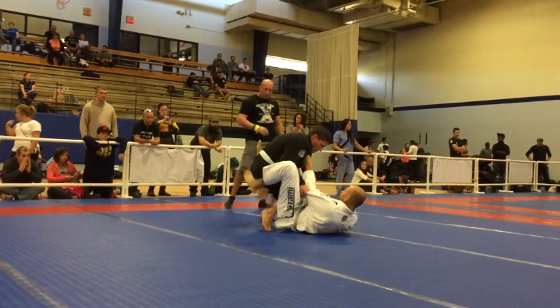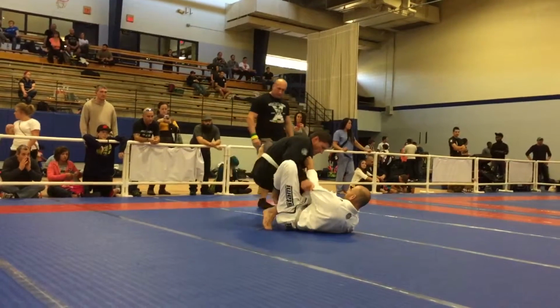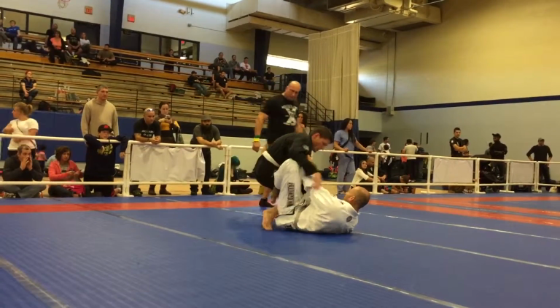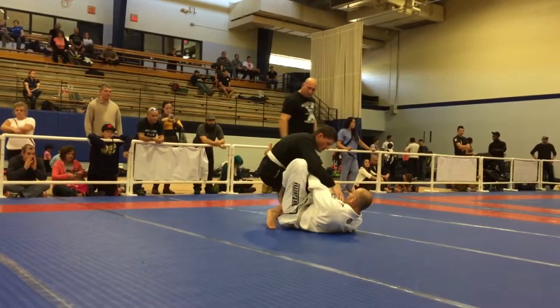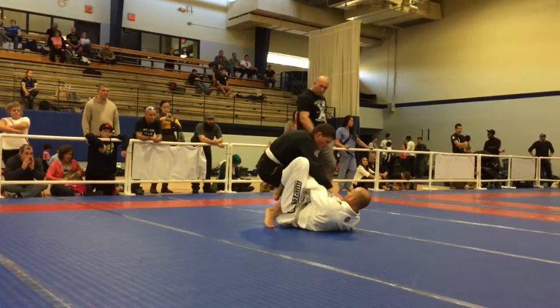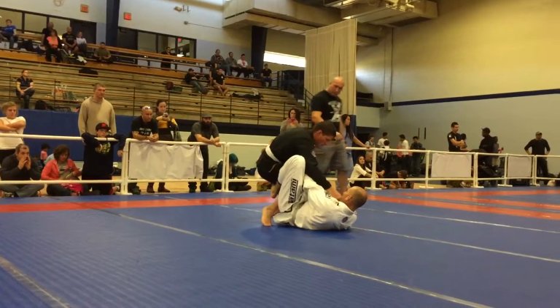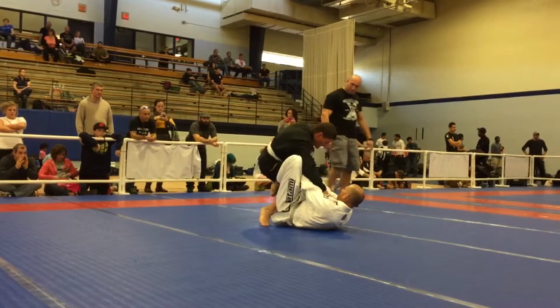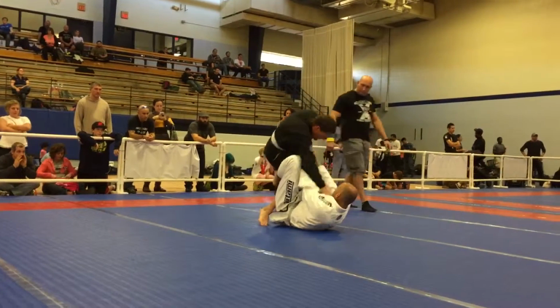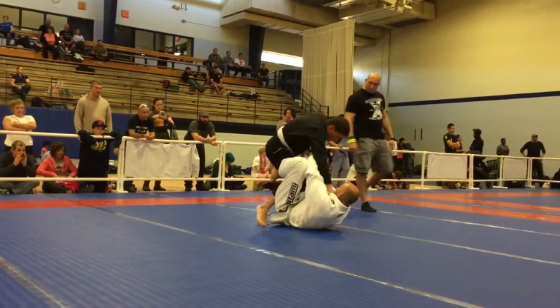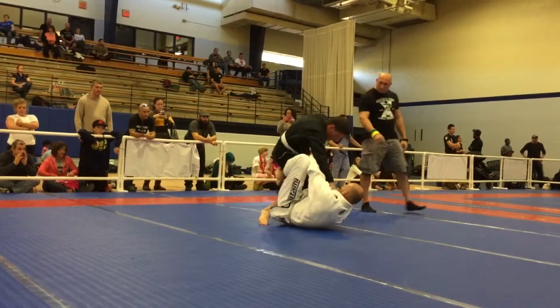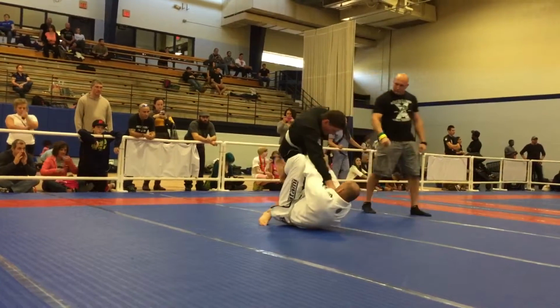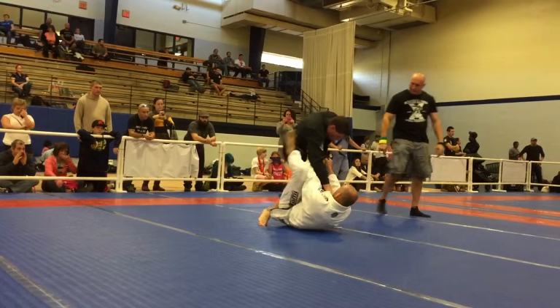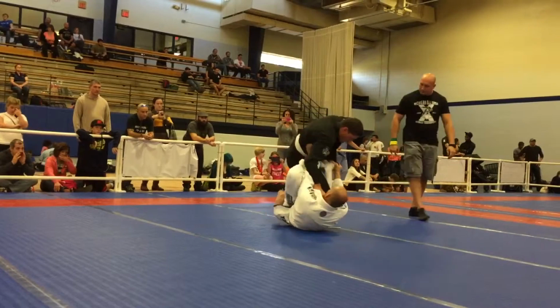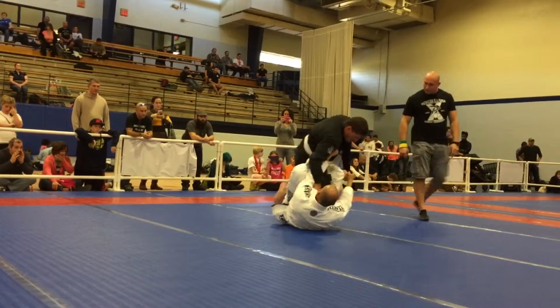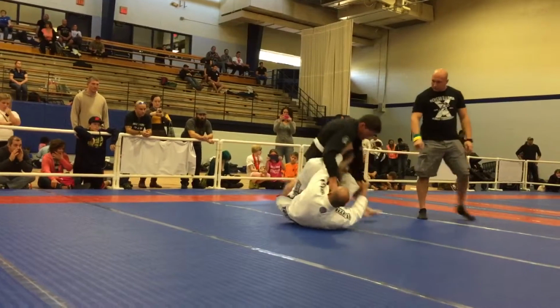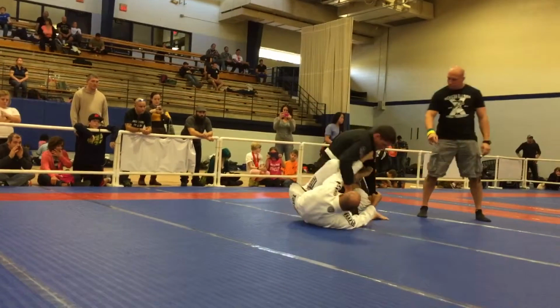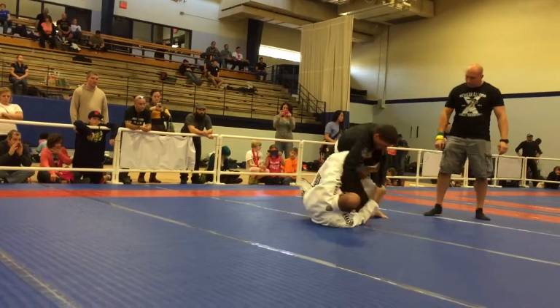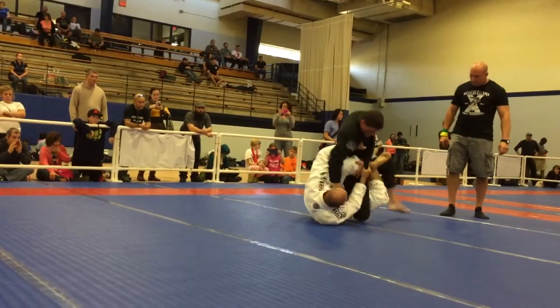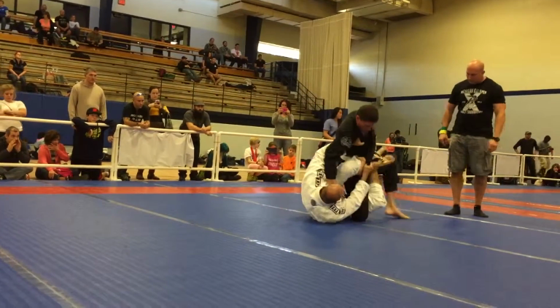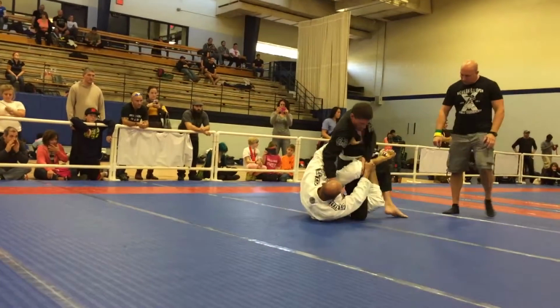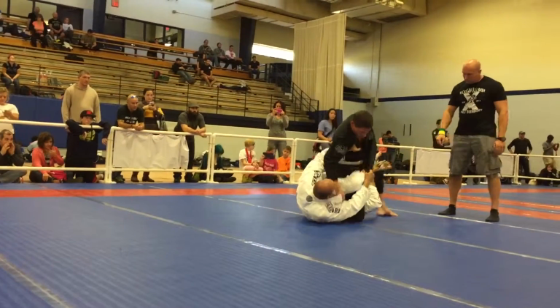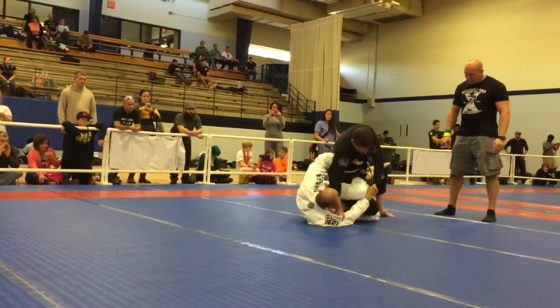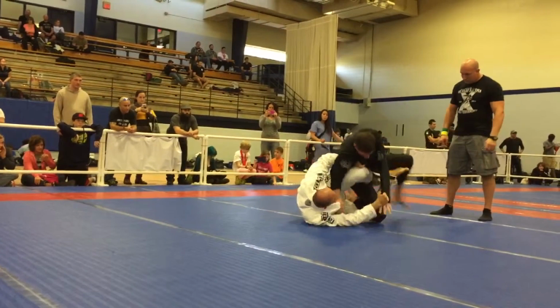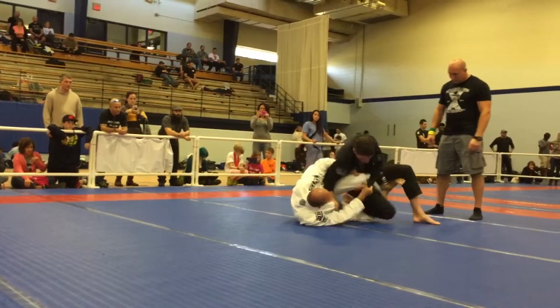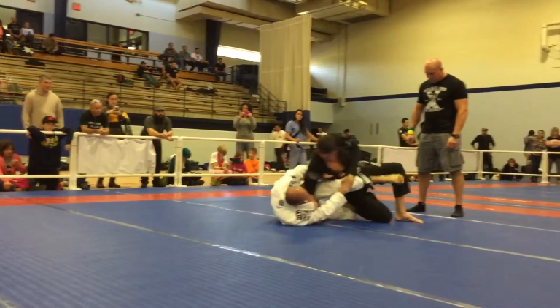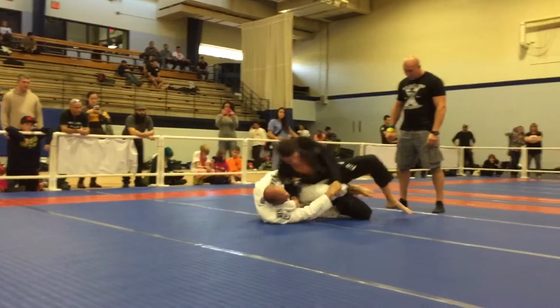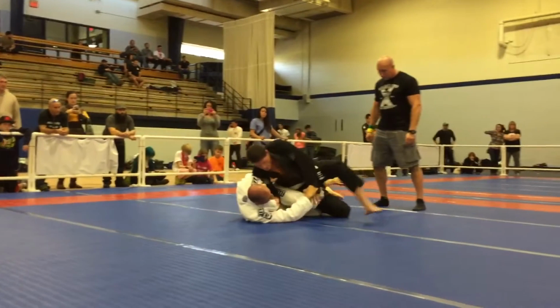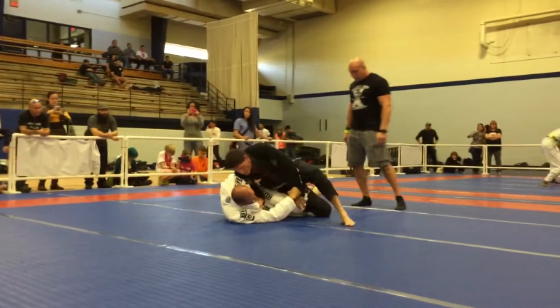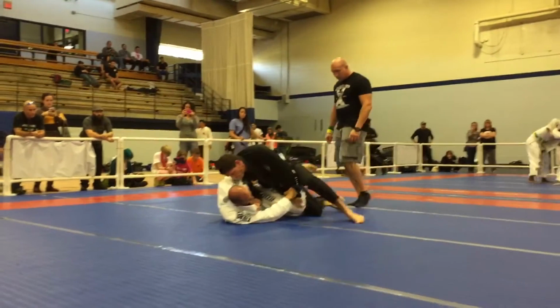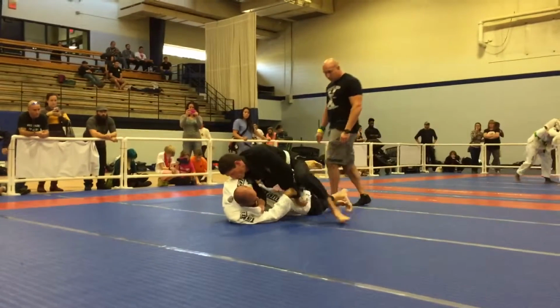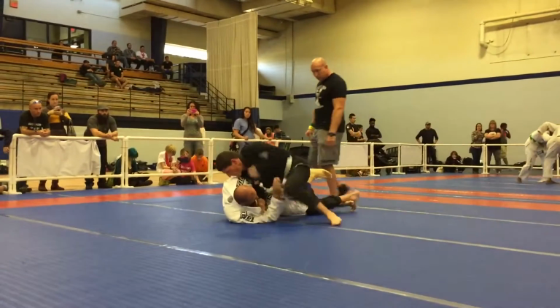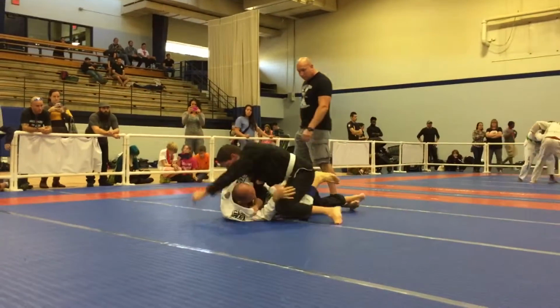All right, stand up and pass. There you go, pressure. Yes, come back around the other side now. Go to your right.